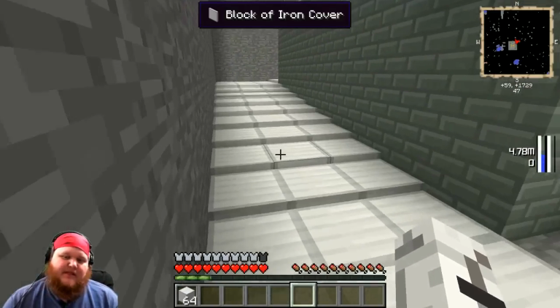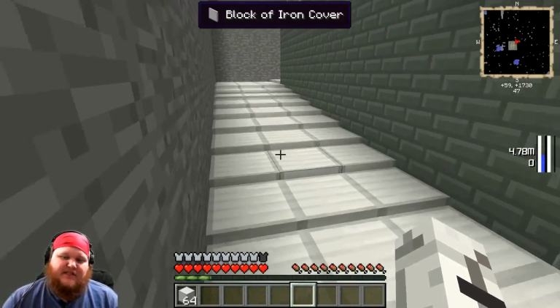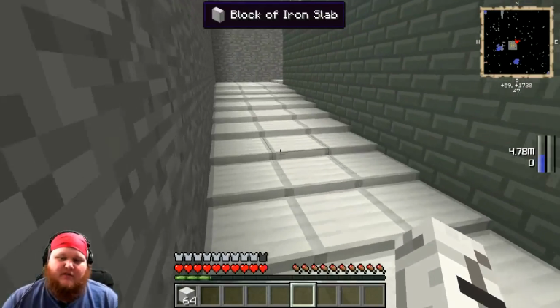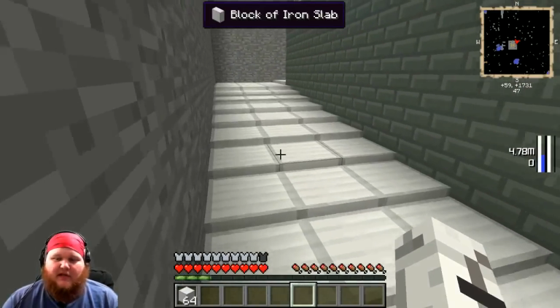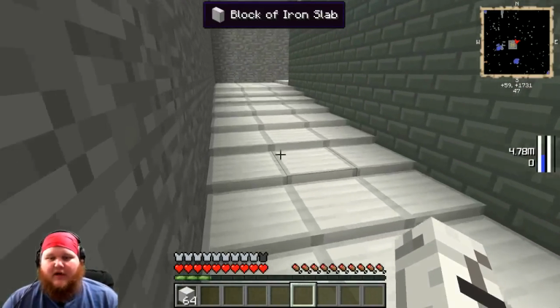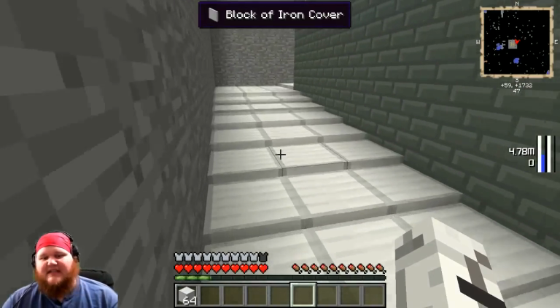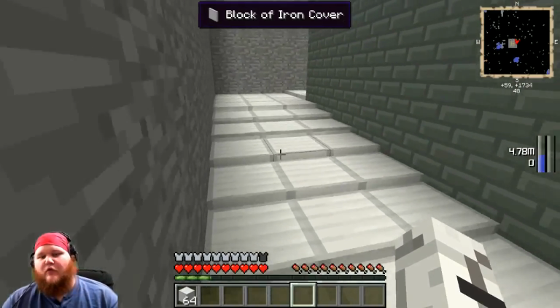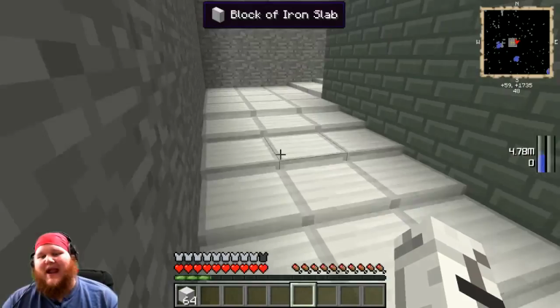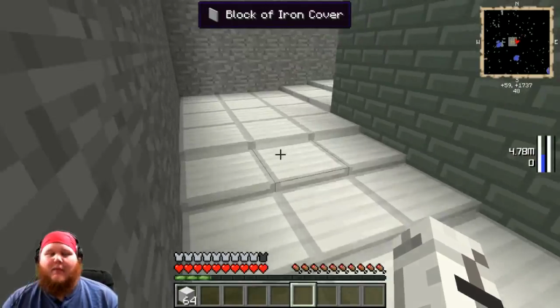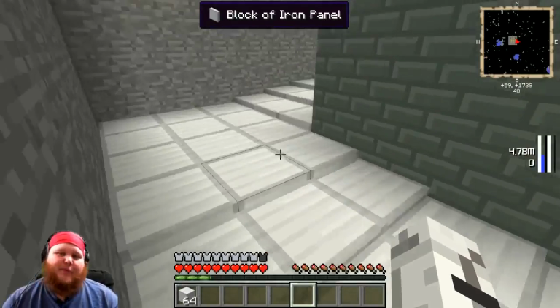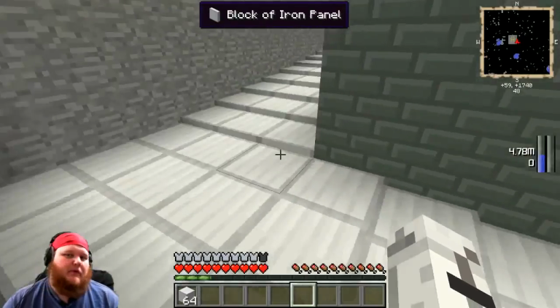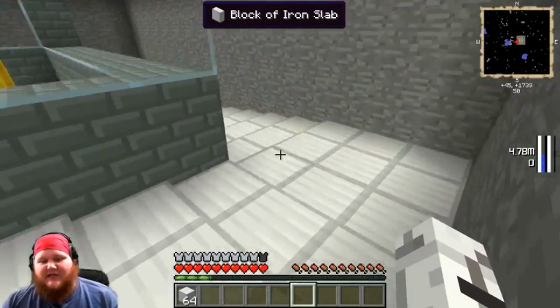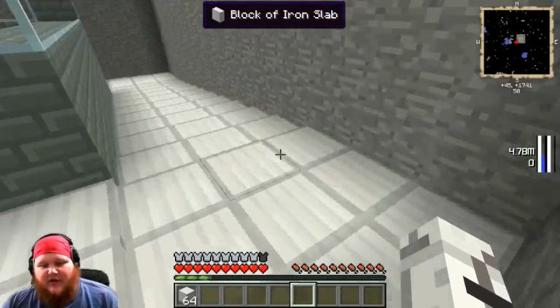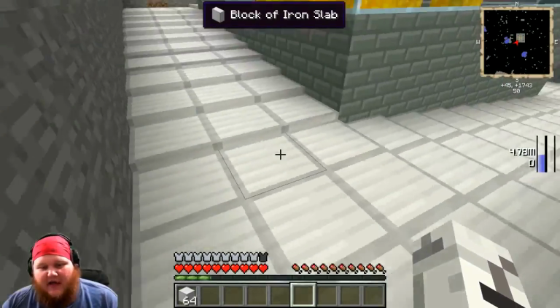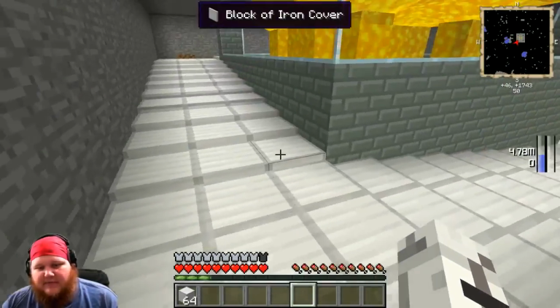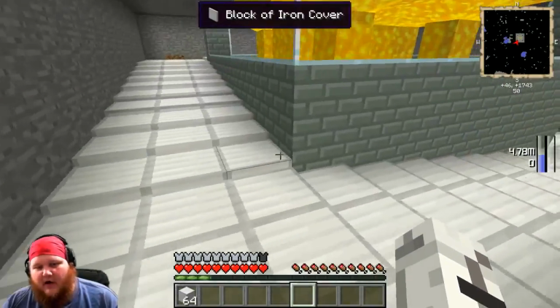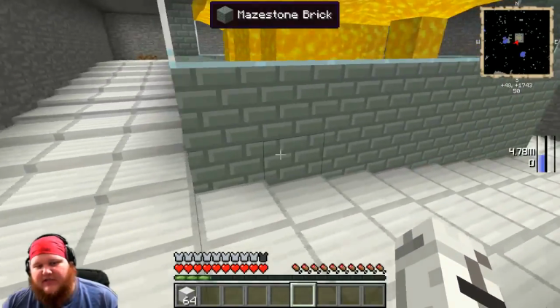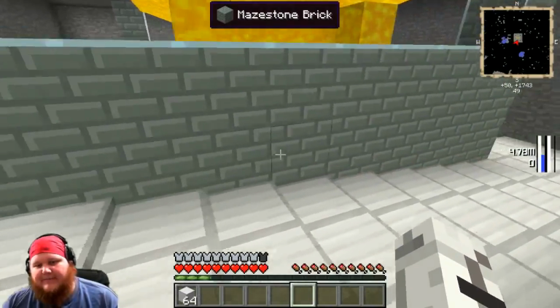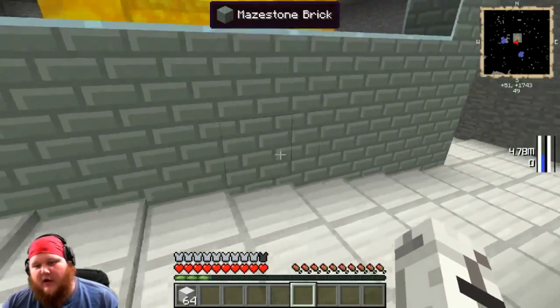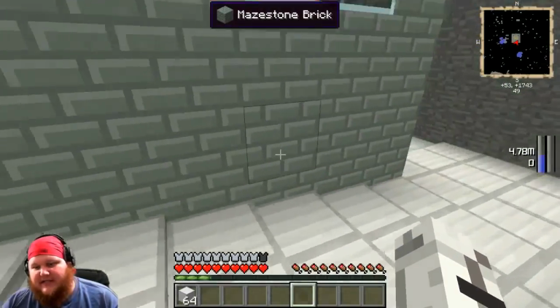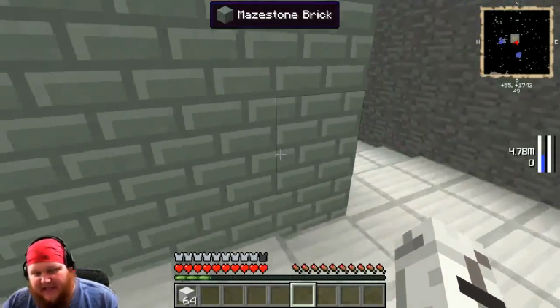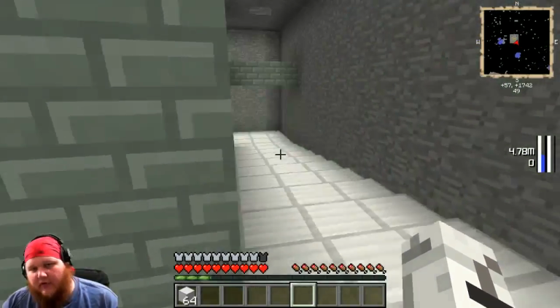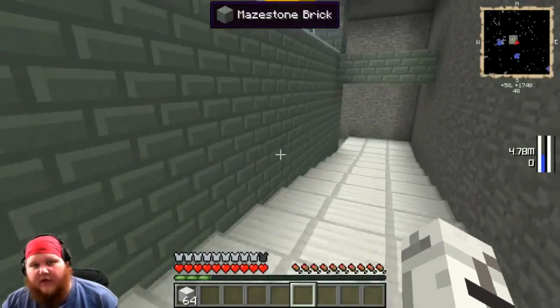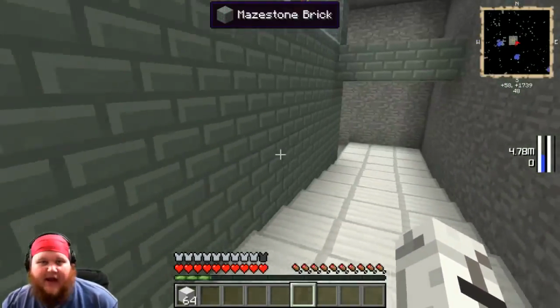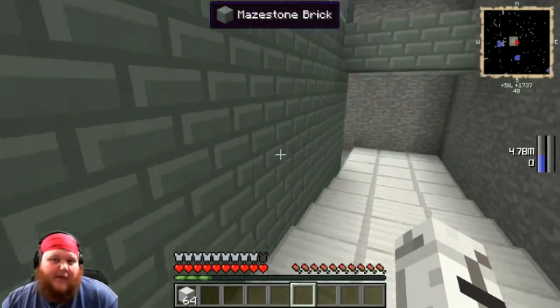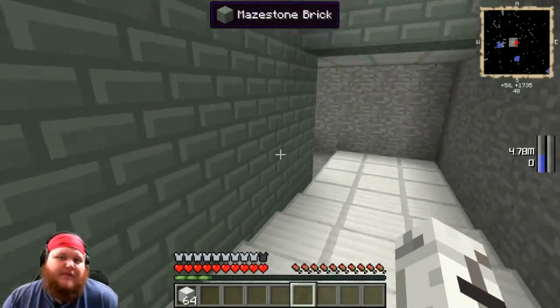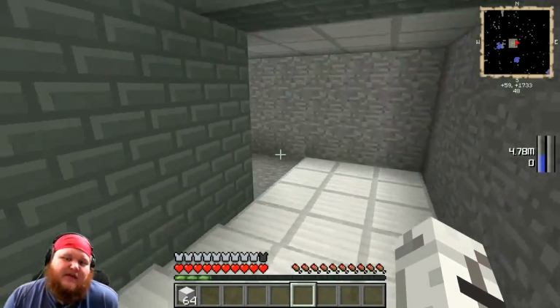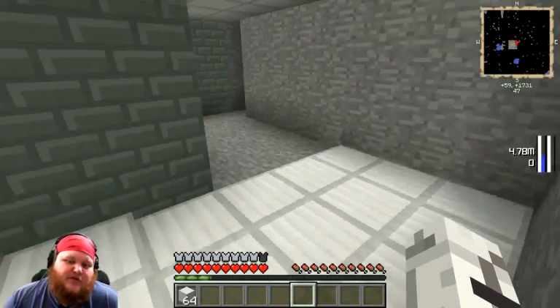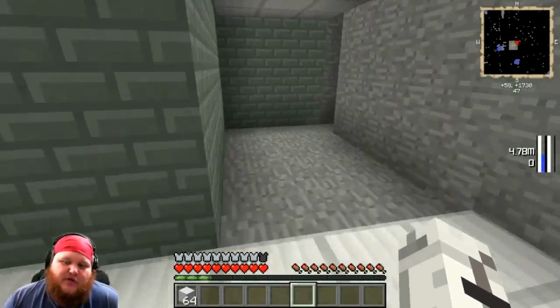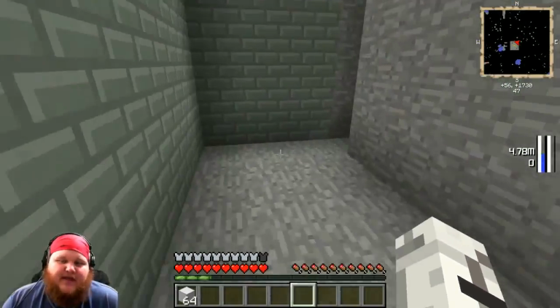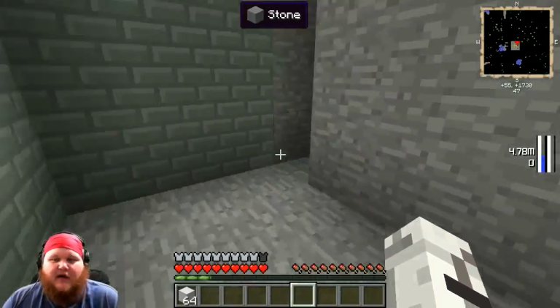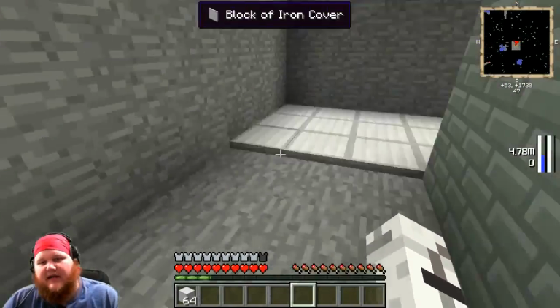Microblocks can be used to make some of the most amazing things in the game. This is literally — look, it's a ramp. Look how small the steps are. It's literally a ramp. The things you can do with that are endless.